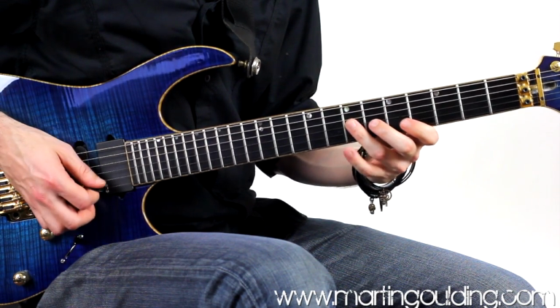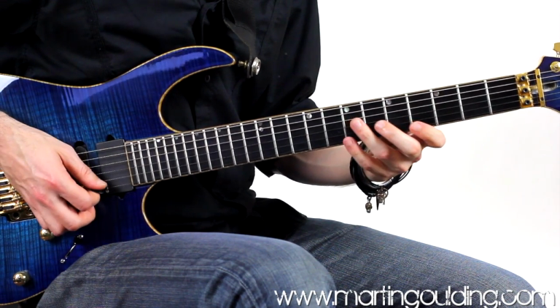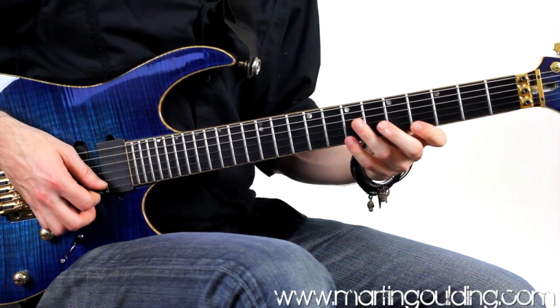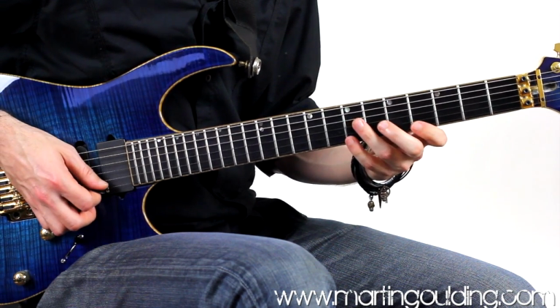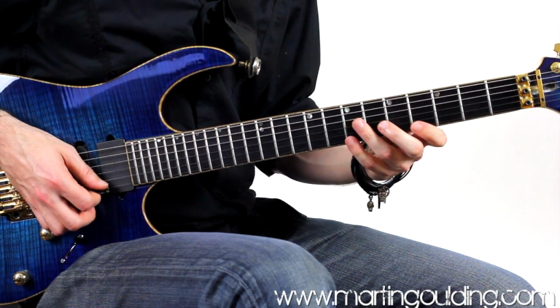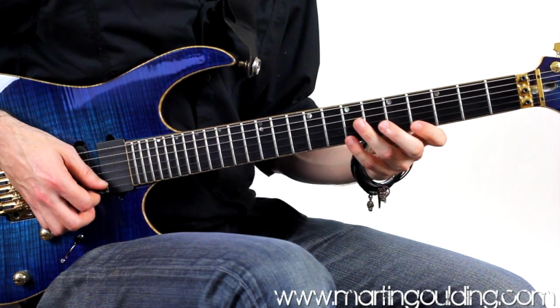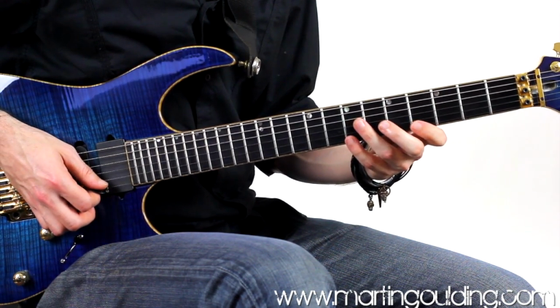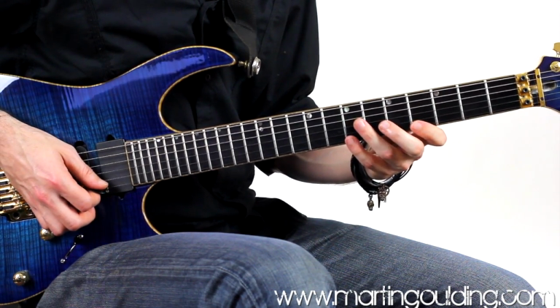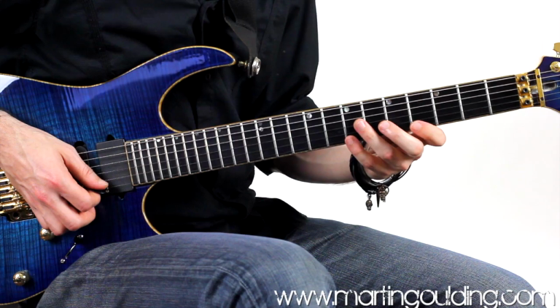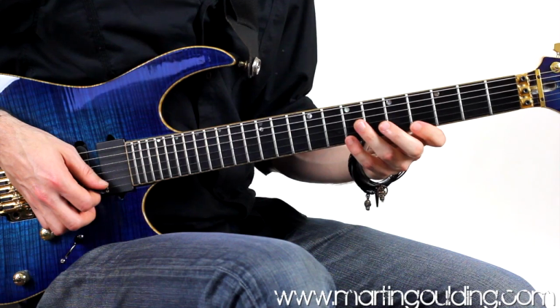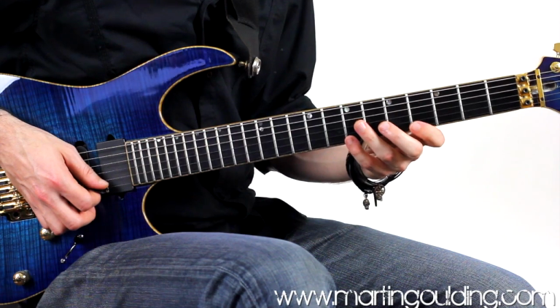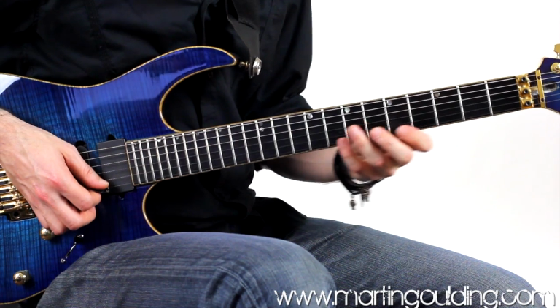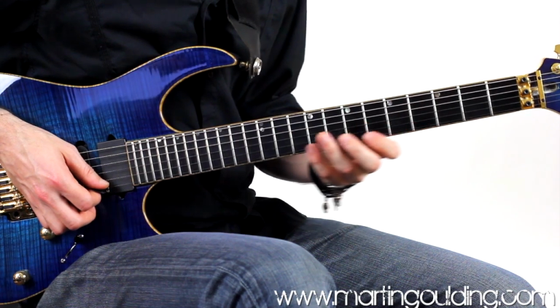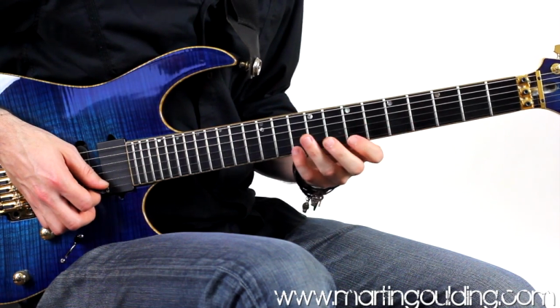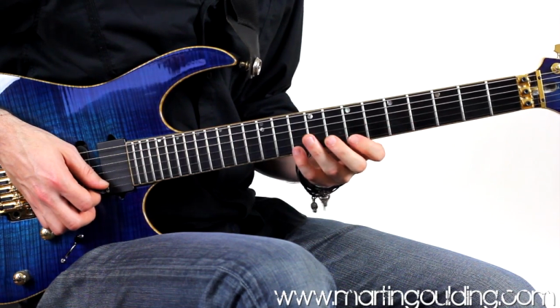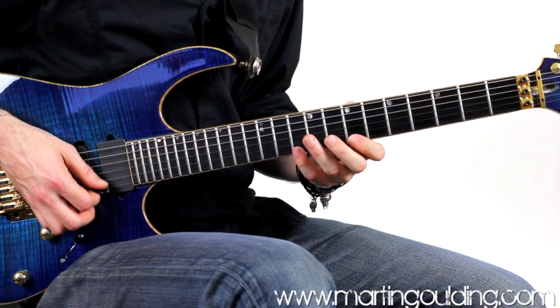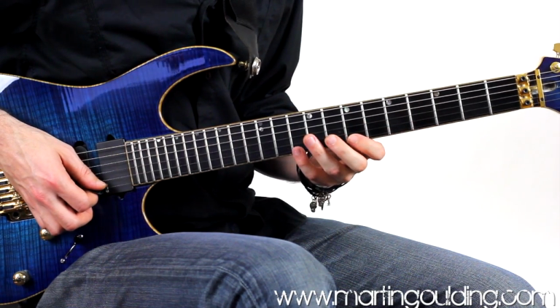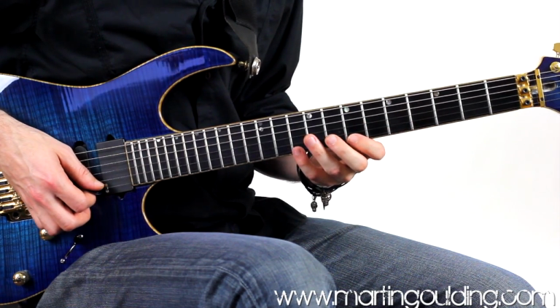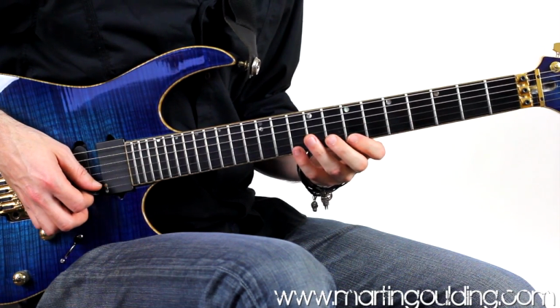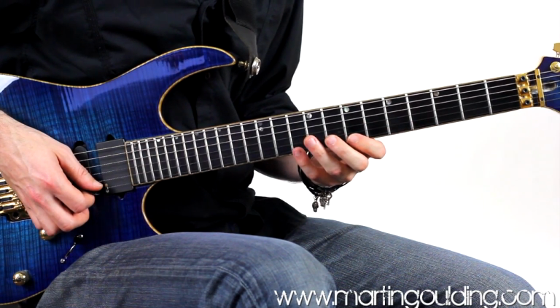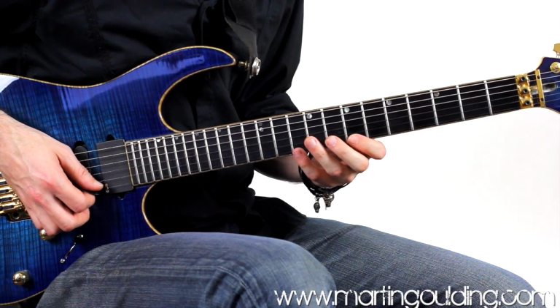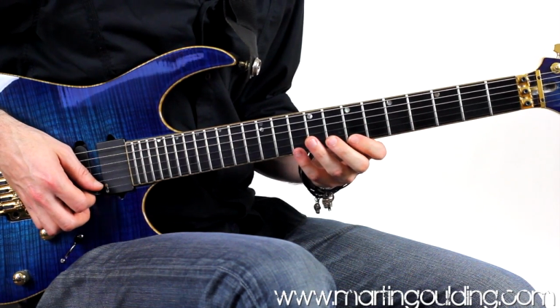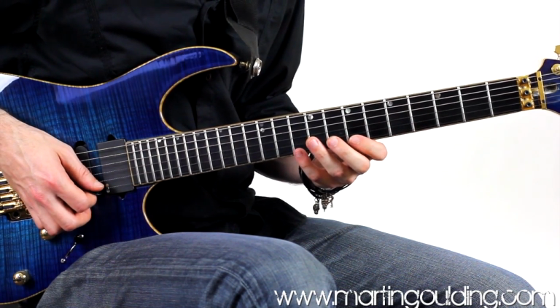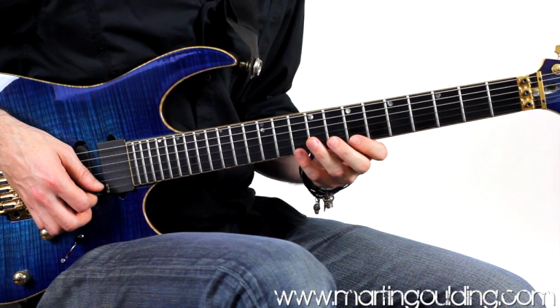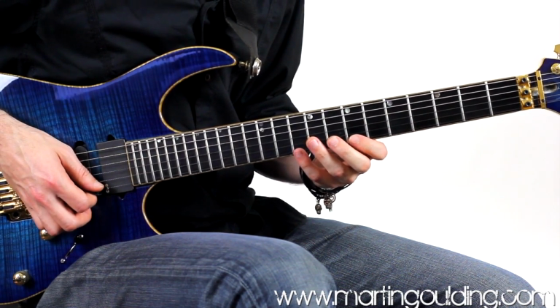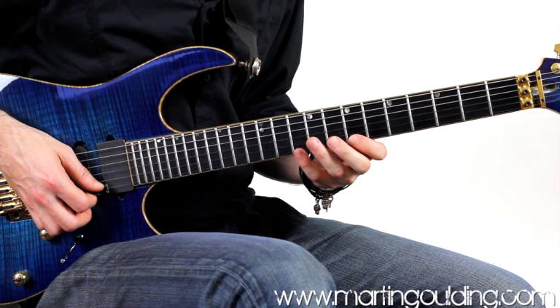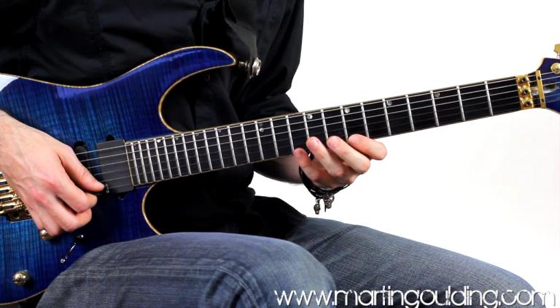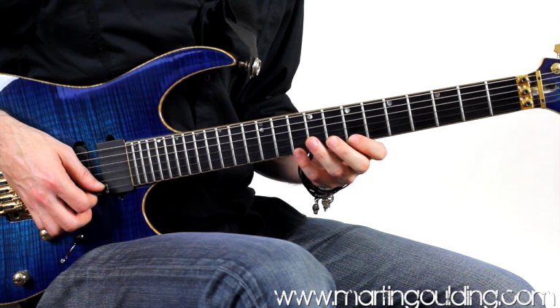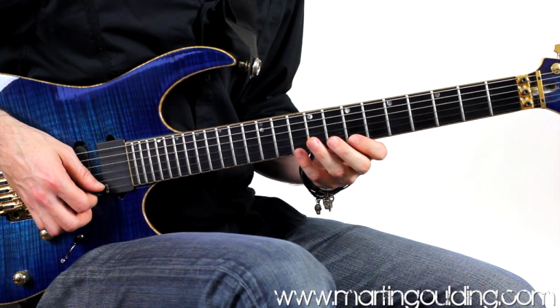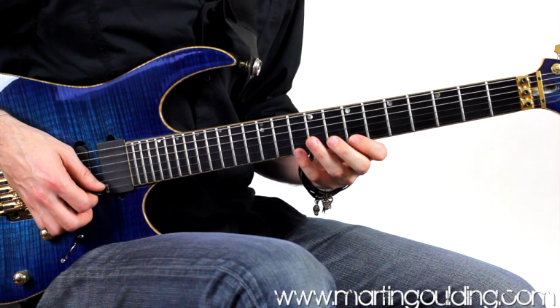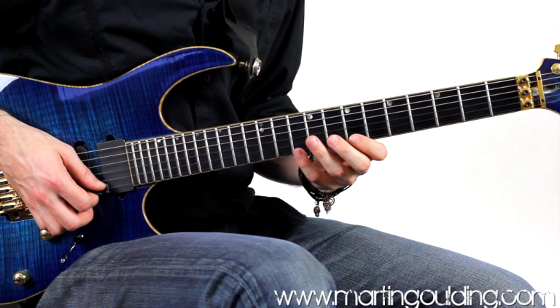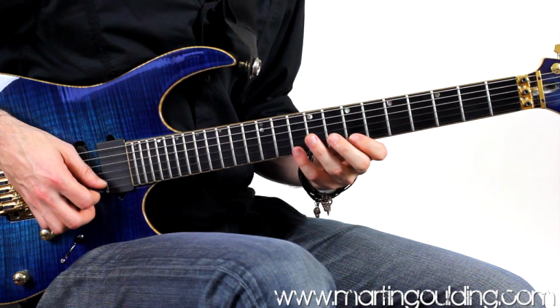We're then going to move up and repeat this shape 3 frets higher at the 10th fret, which is an inversion of our diminished triad.